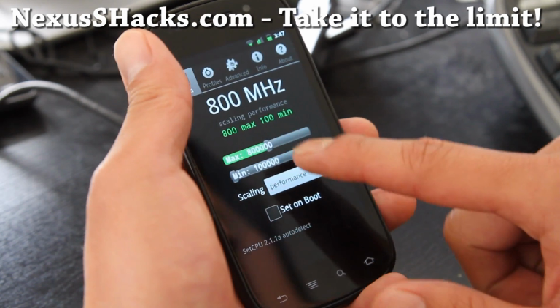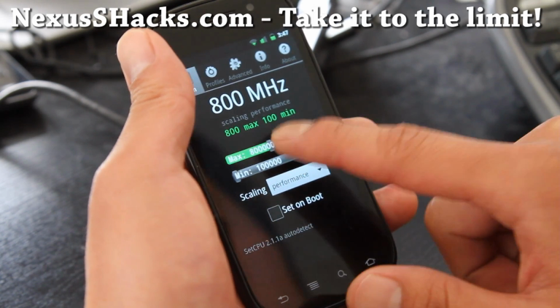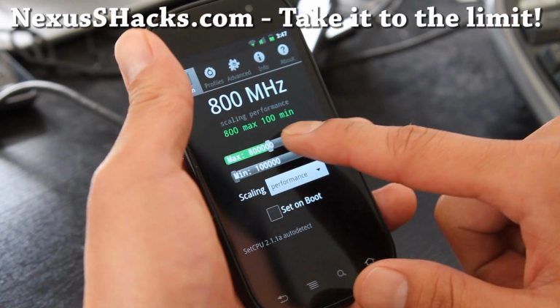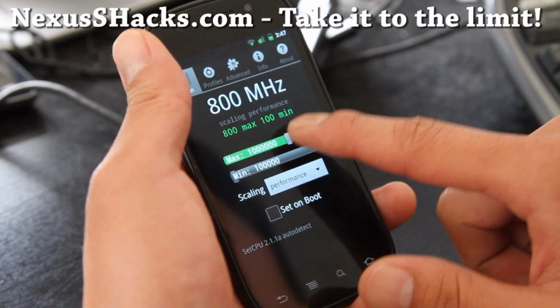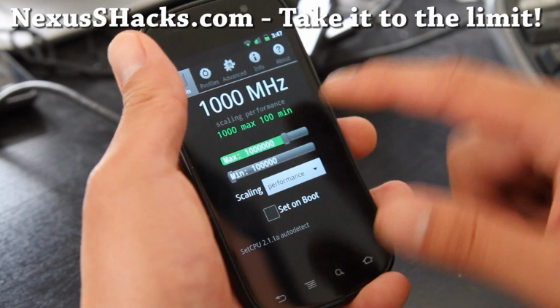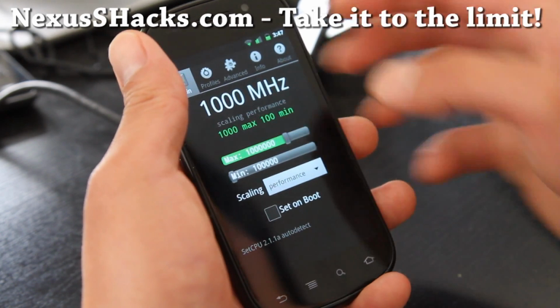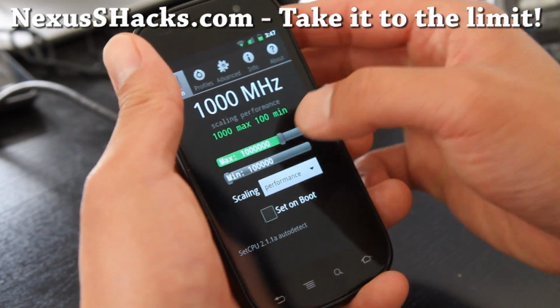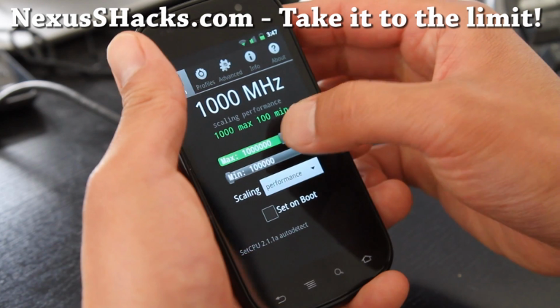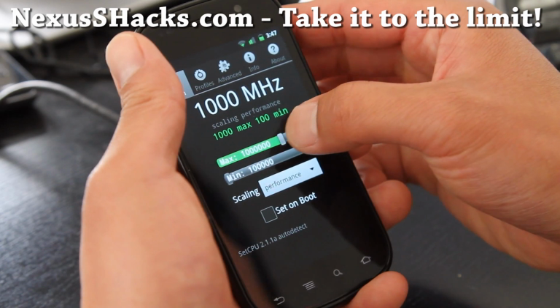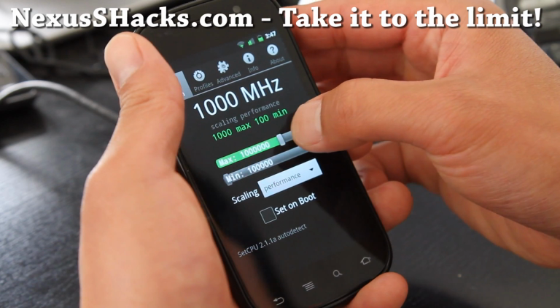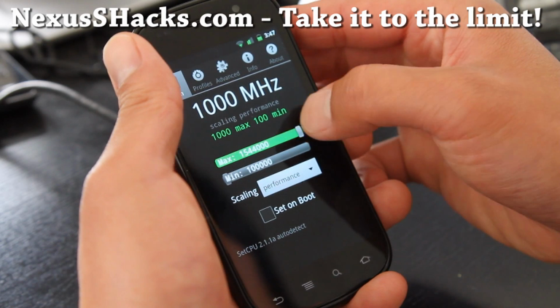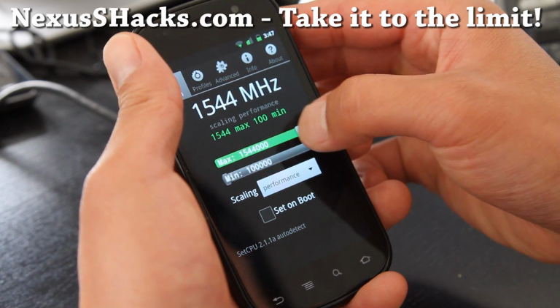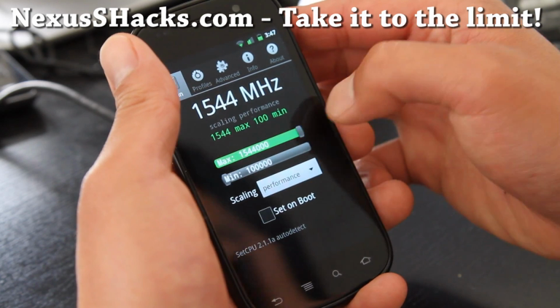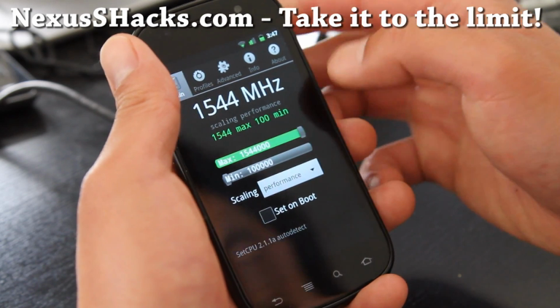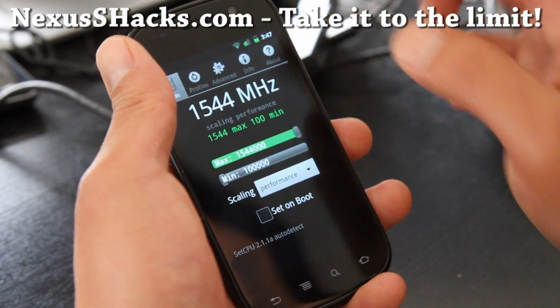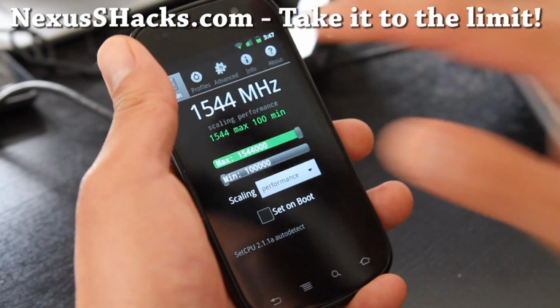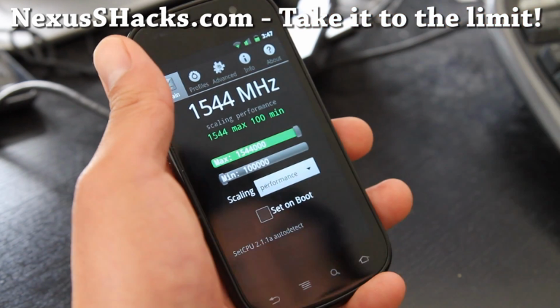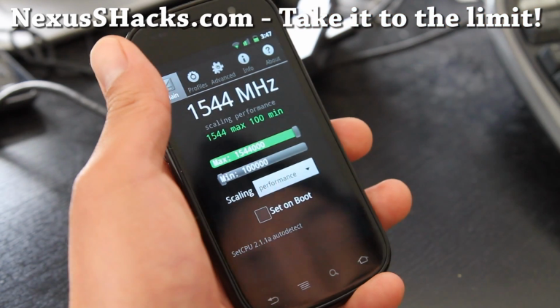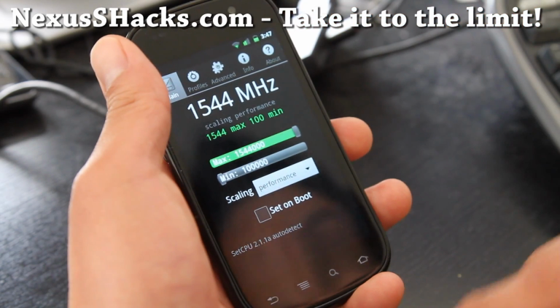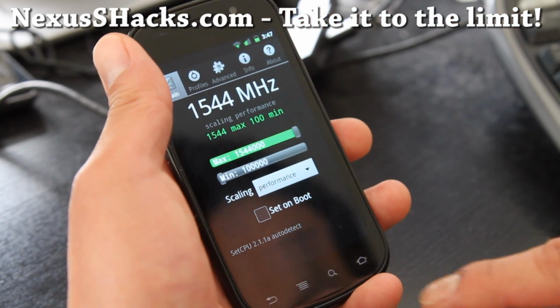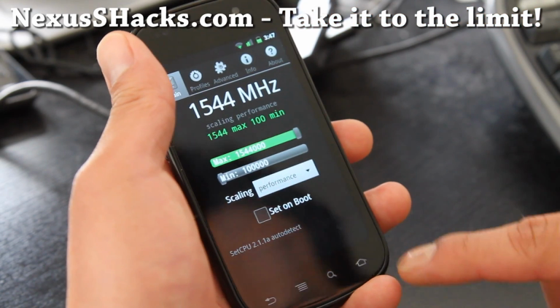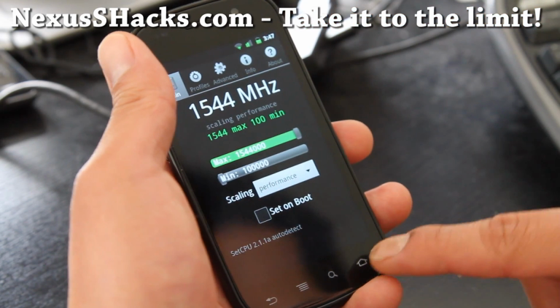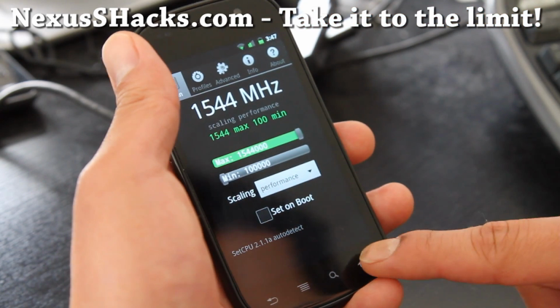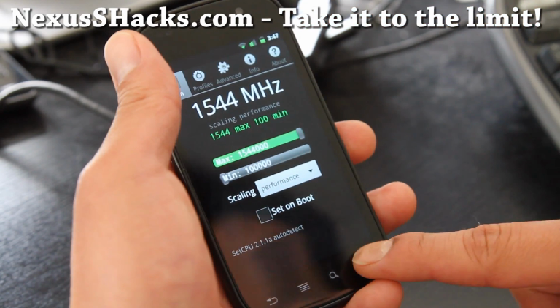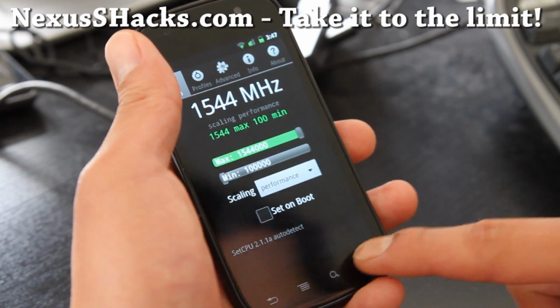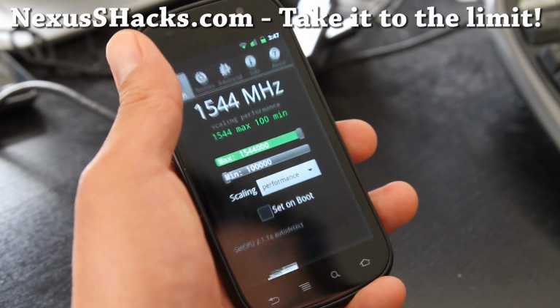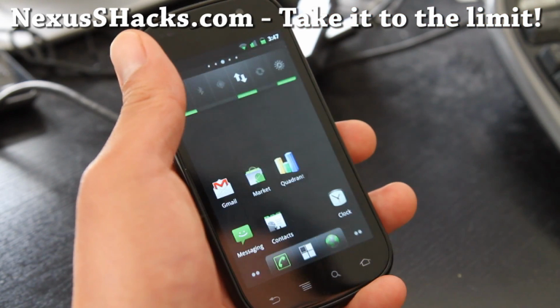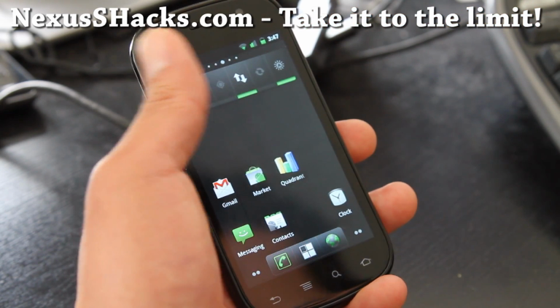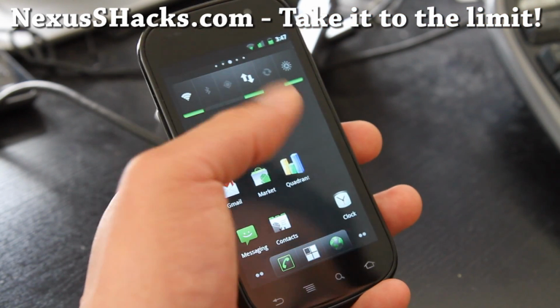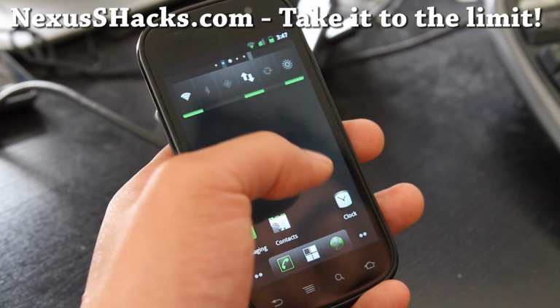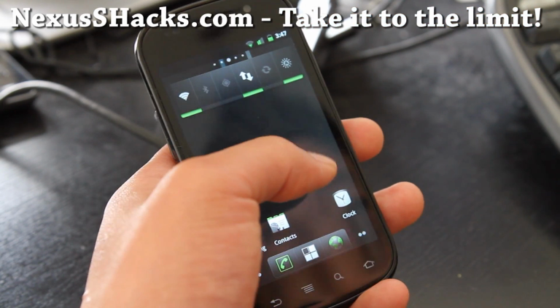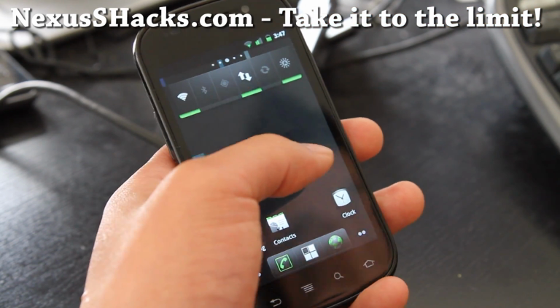You might have to dial it up slowly, otherwise it will not stay at 1.544. And let's do some testing.